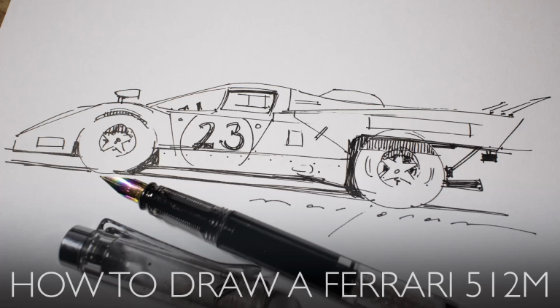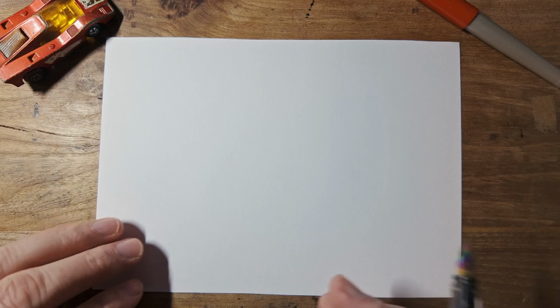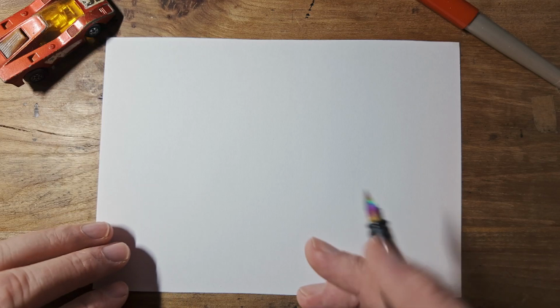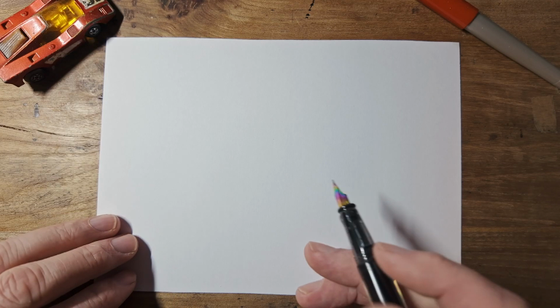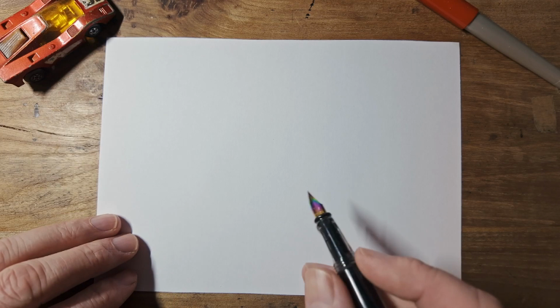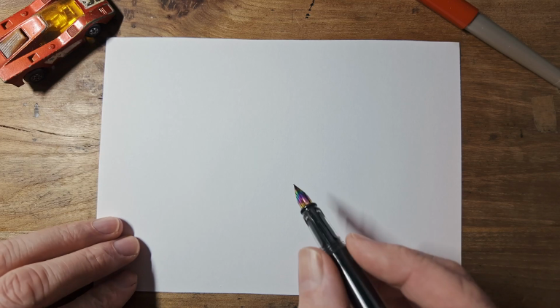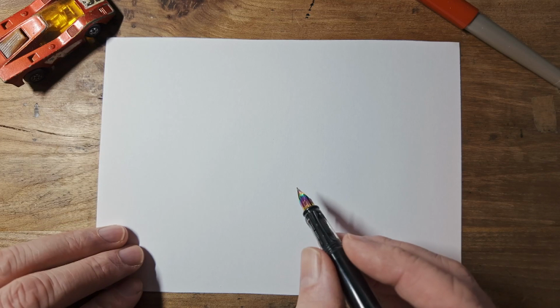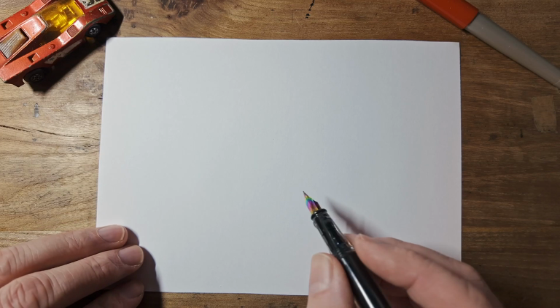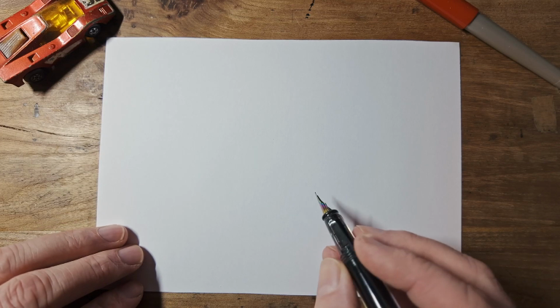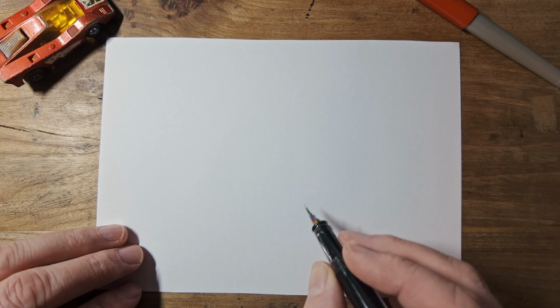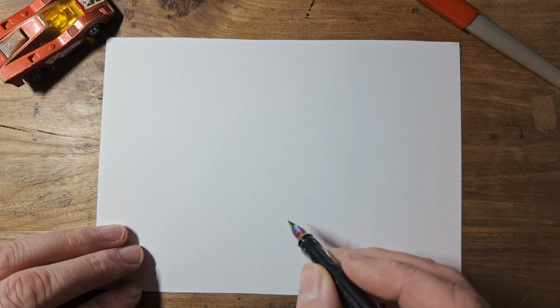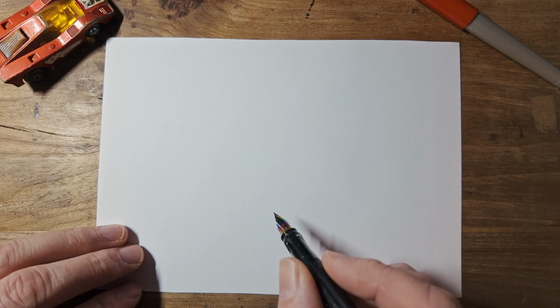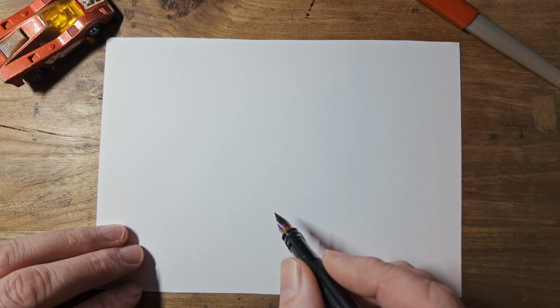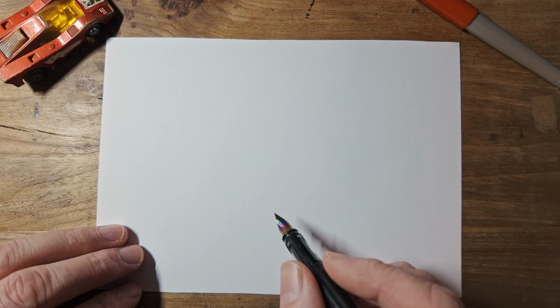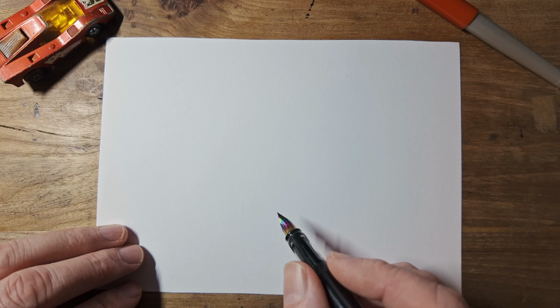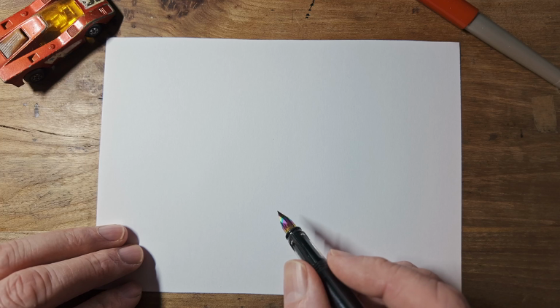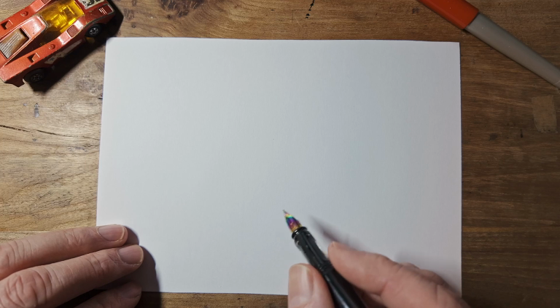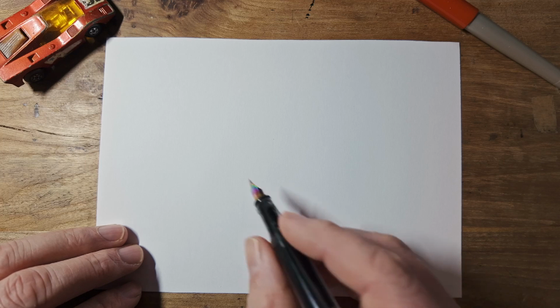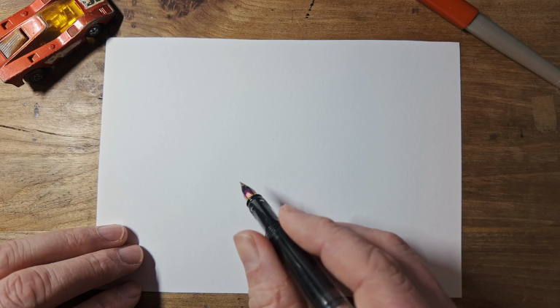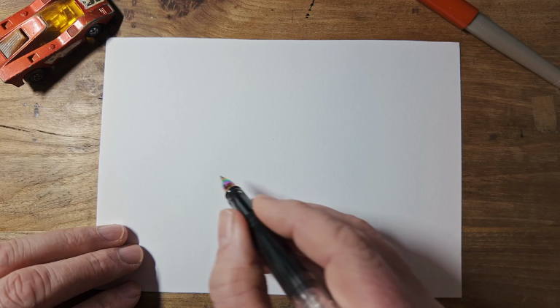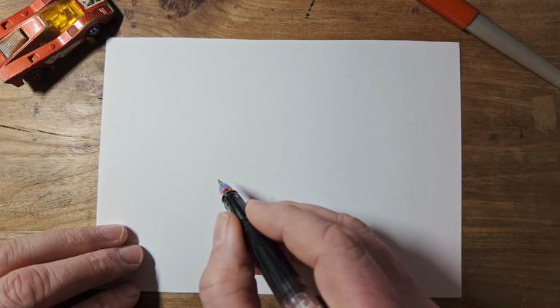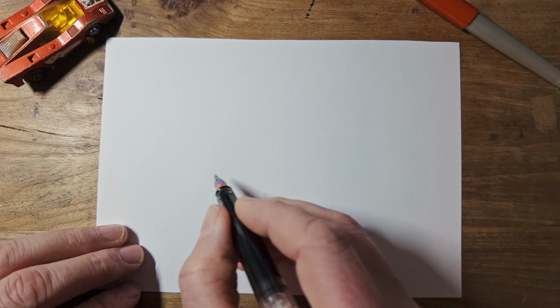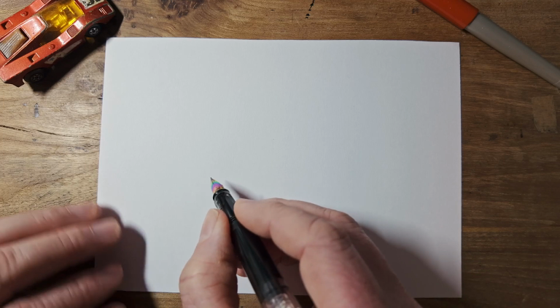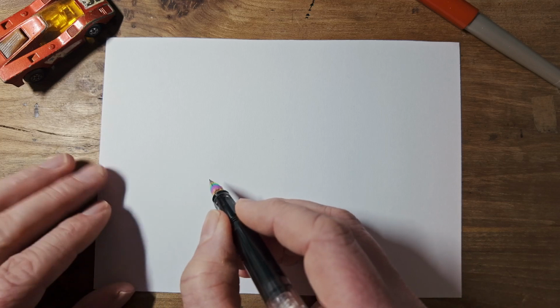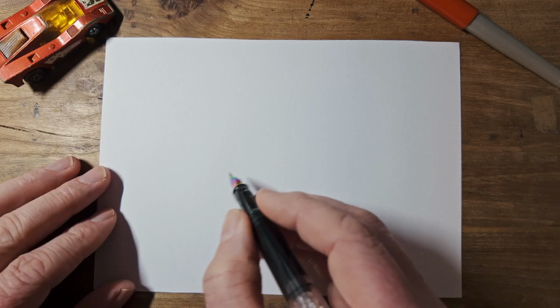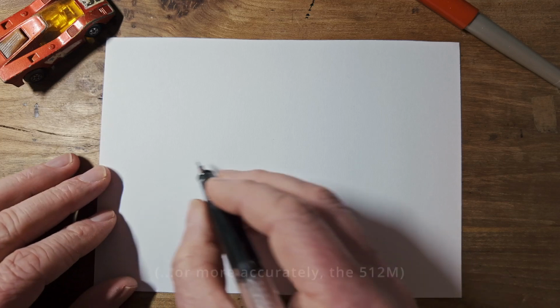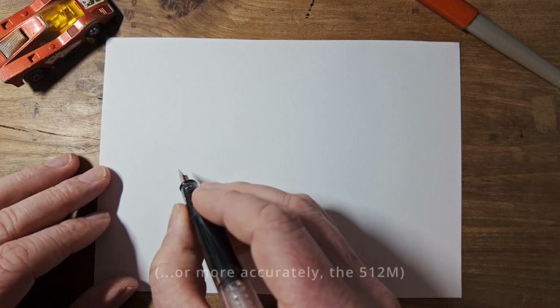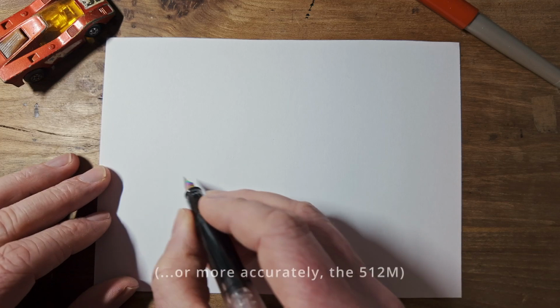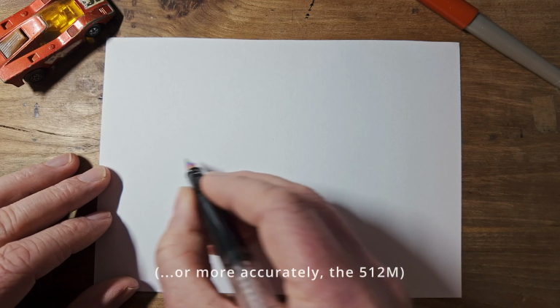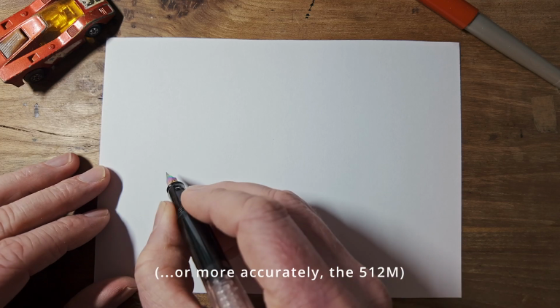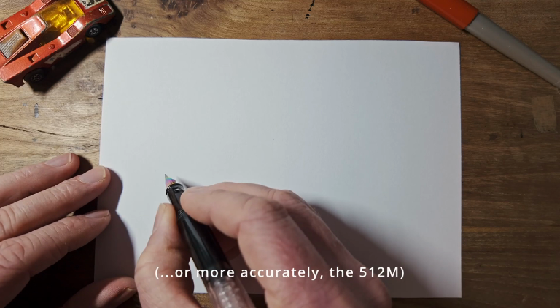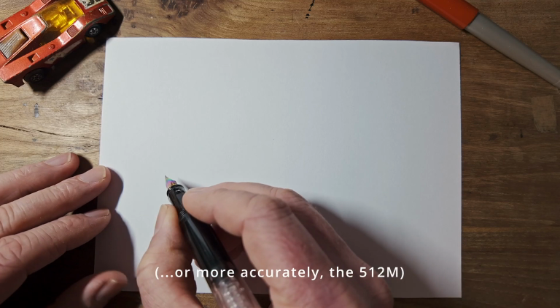Hello and welcome to another short drawing lesson. This week we're going to draw the Ferrari 512S, the sports car from the 1970s.